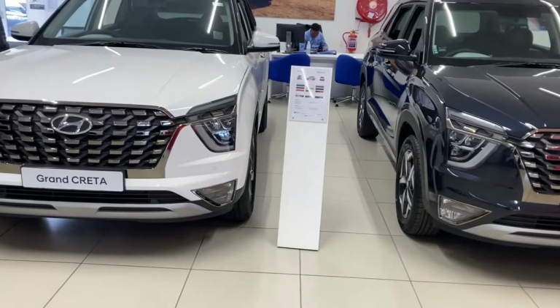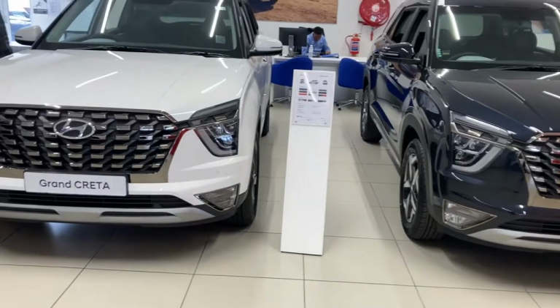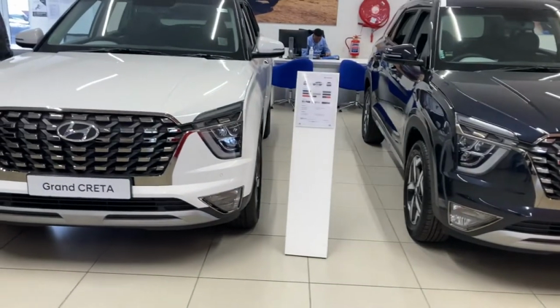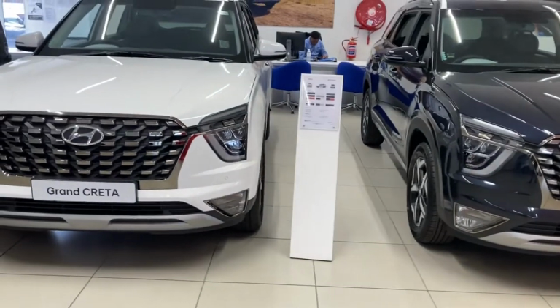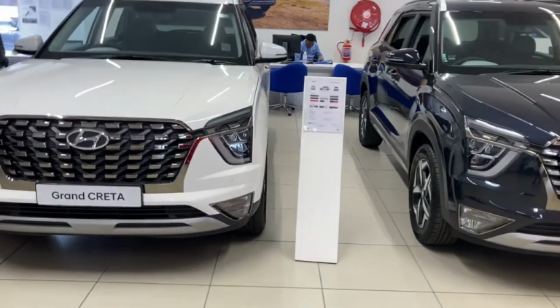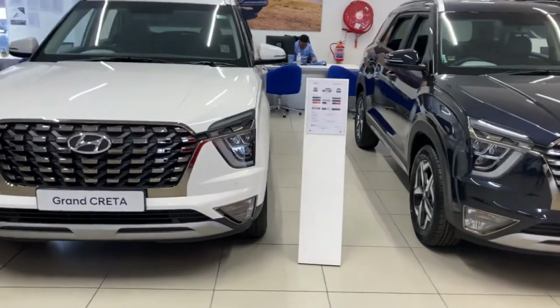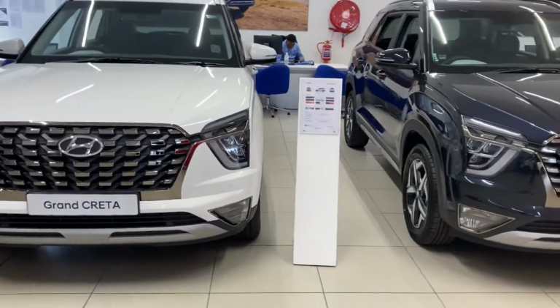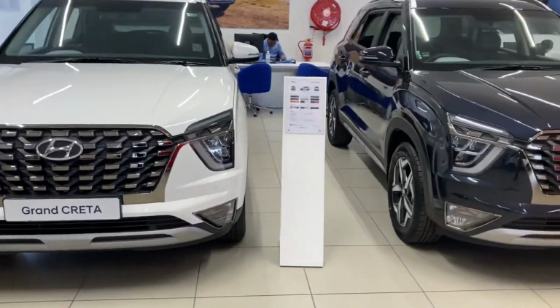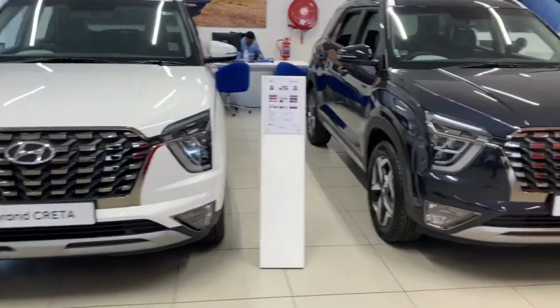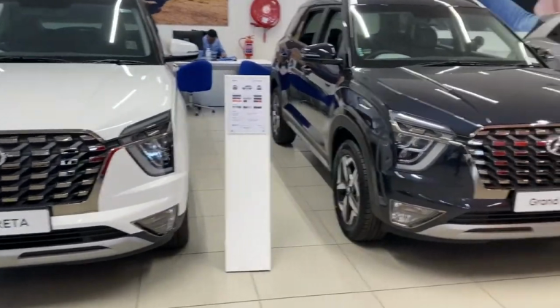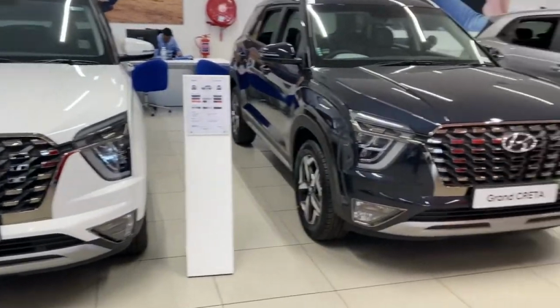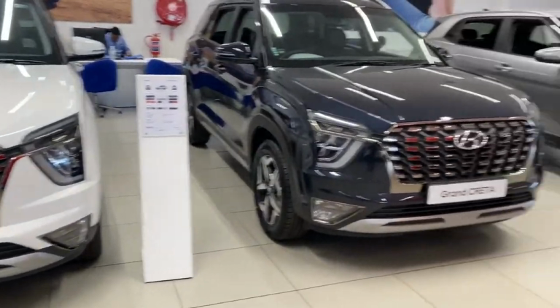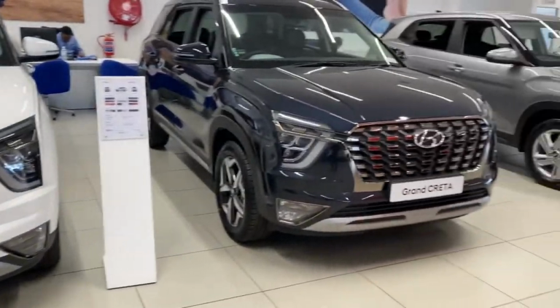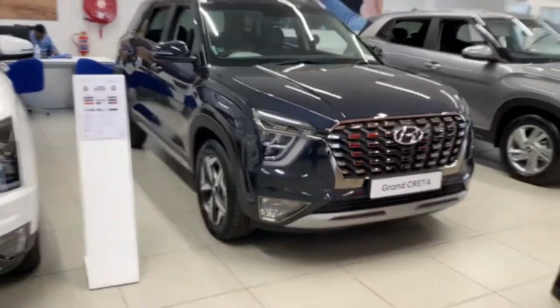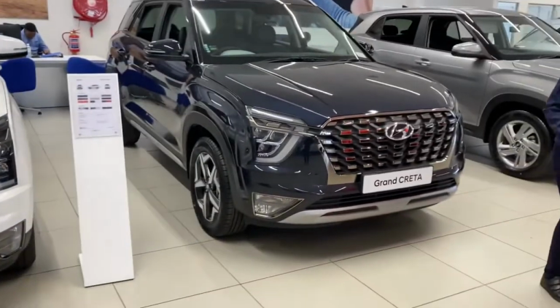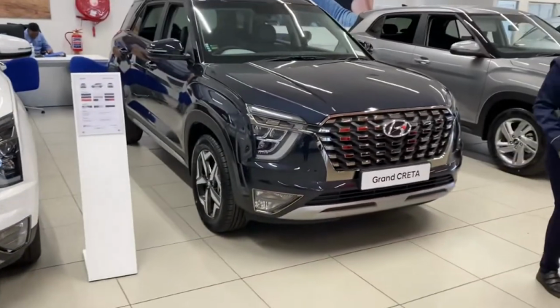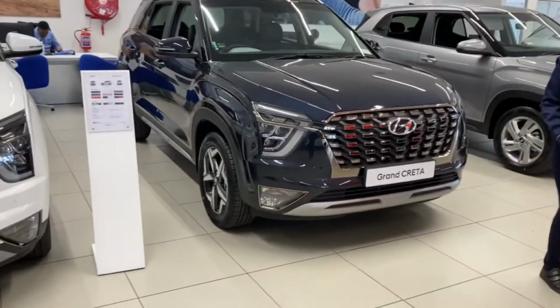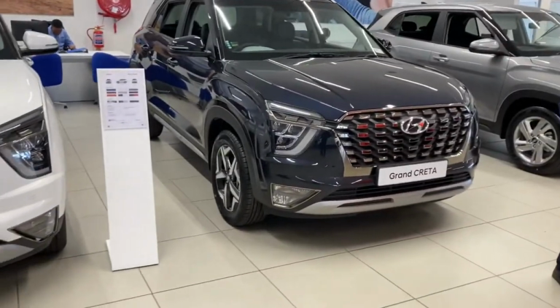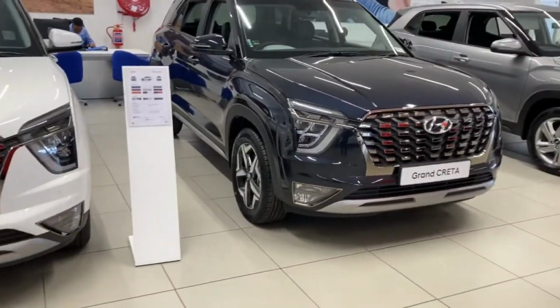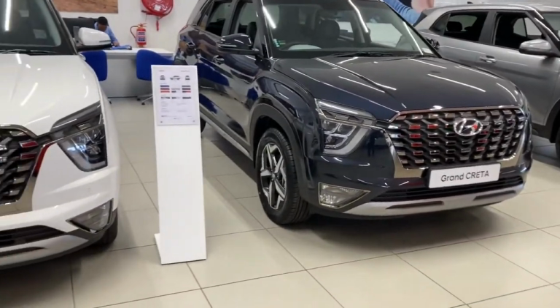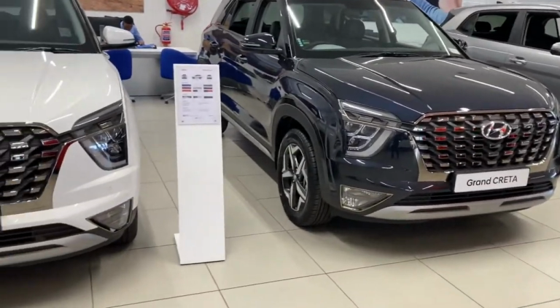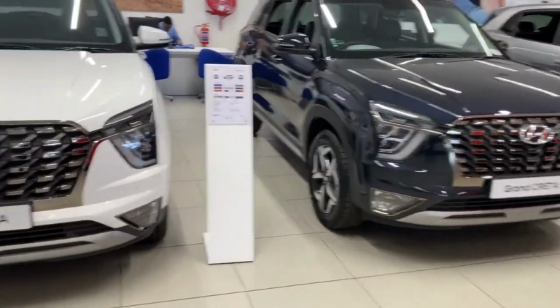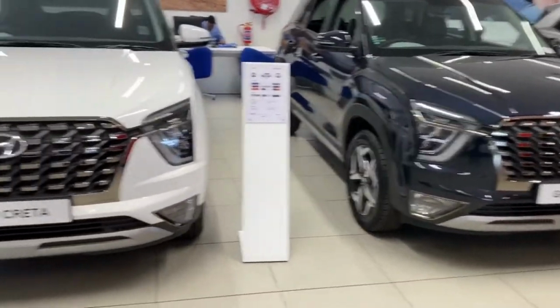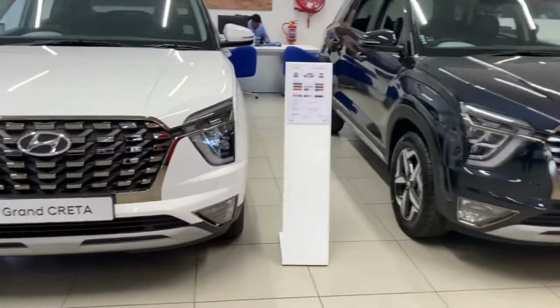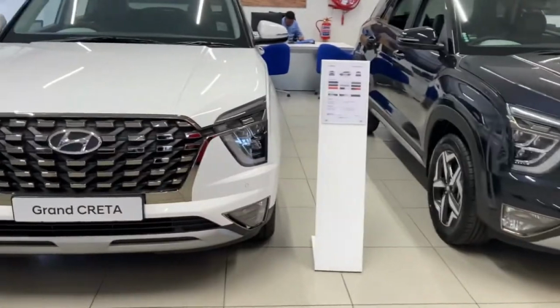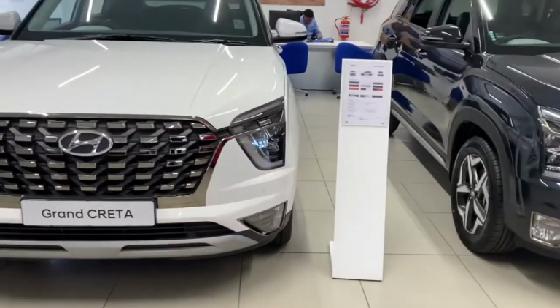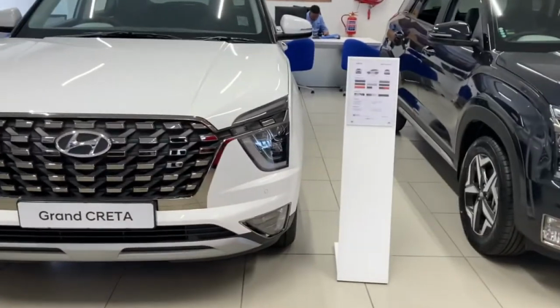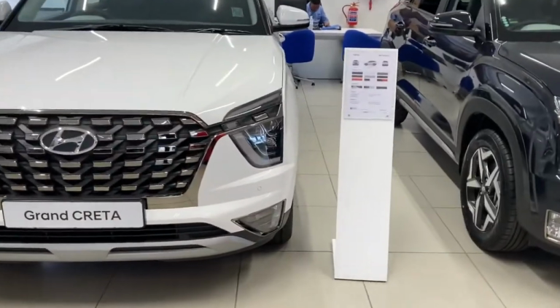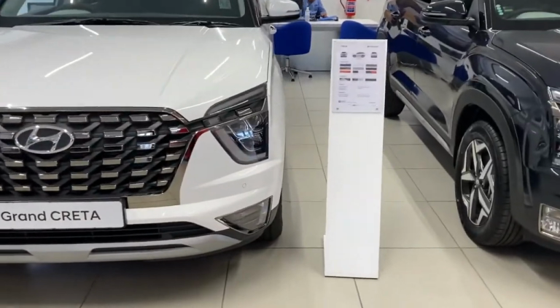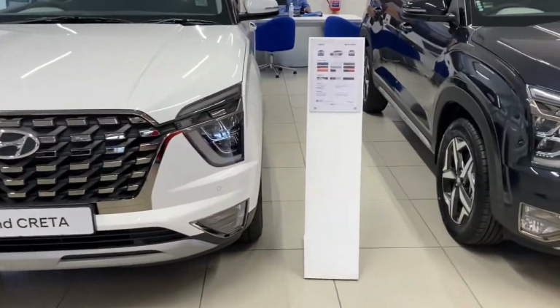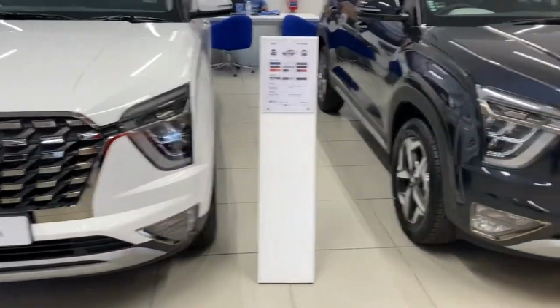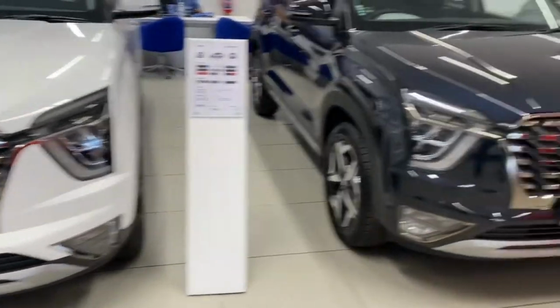Hi guys, how's it going? This is the new Grand Creta, so I'm going to show you around it.